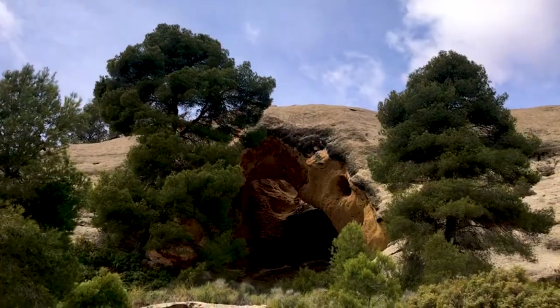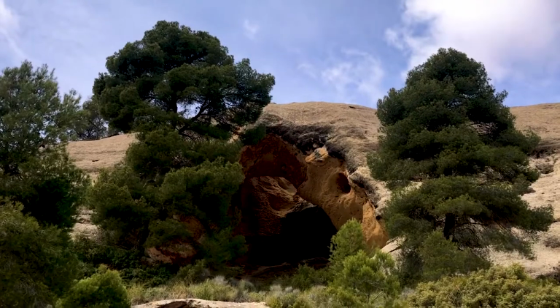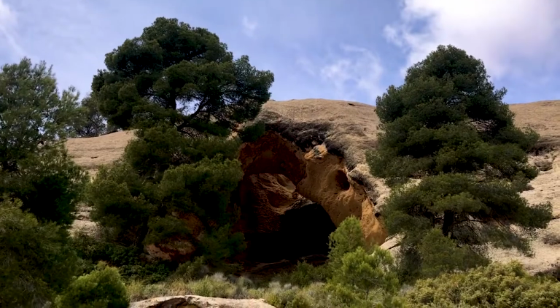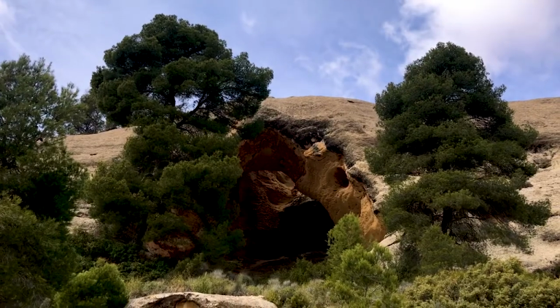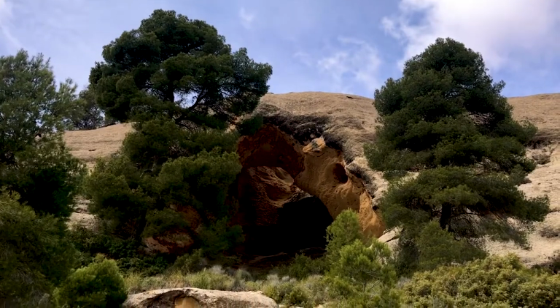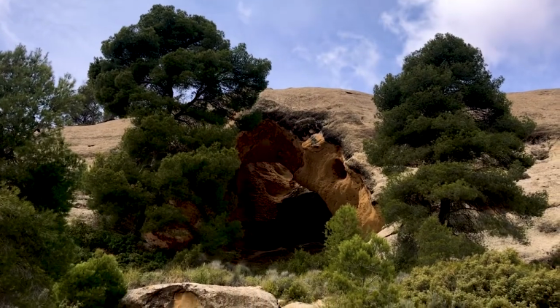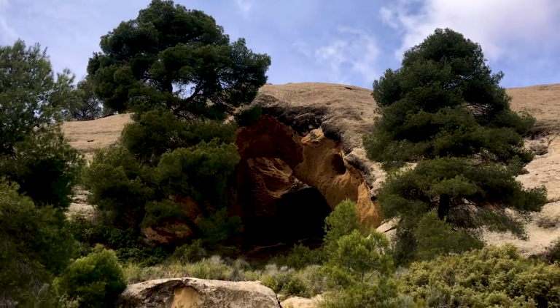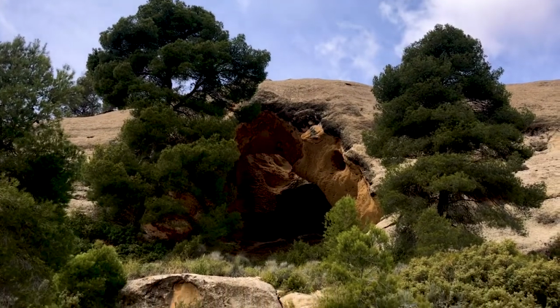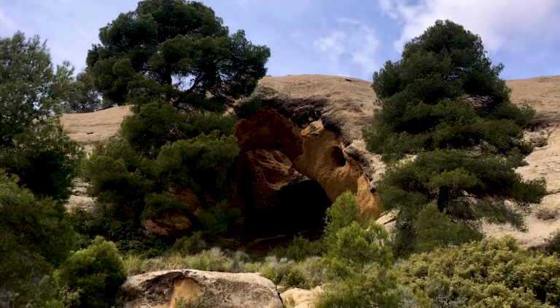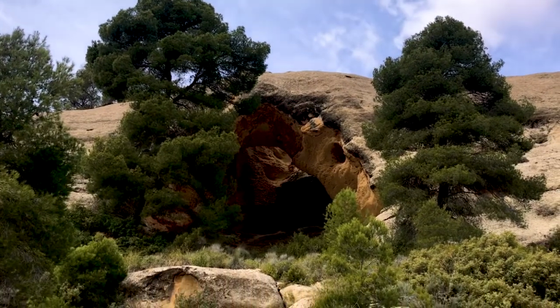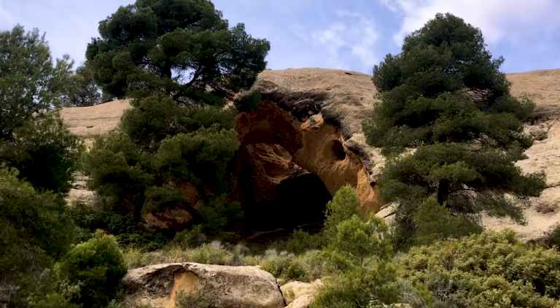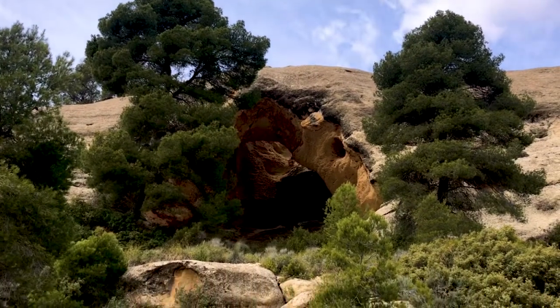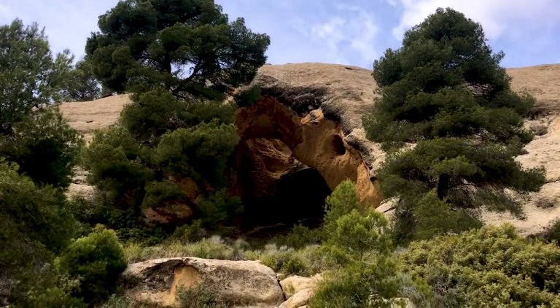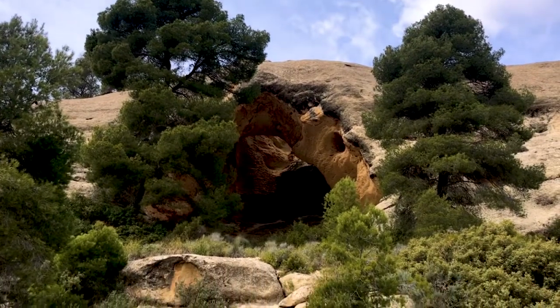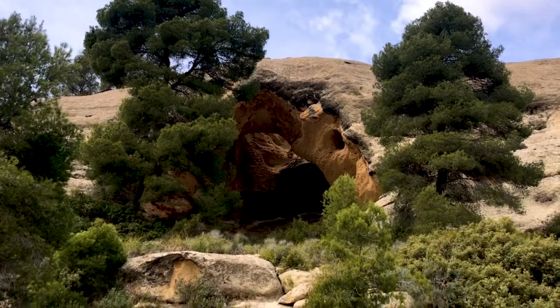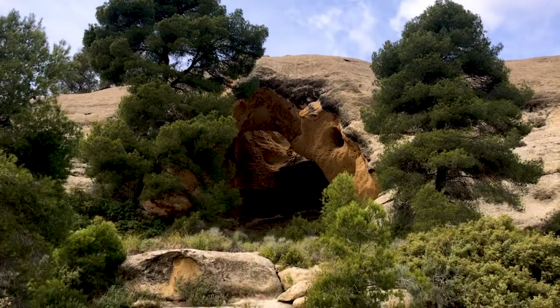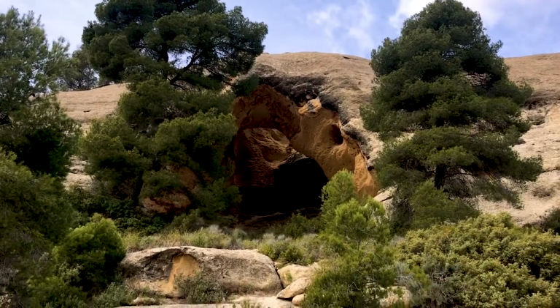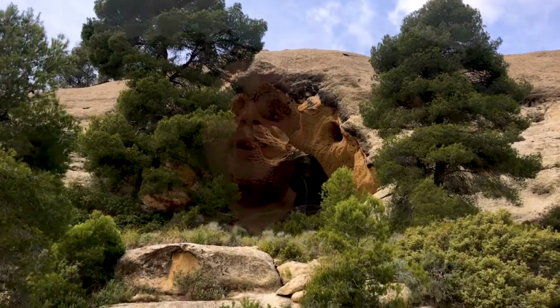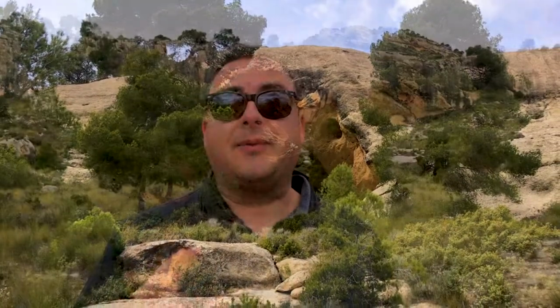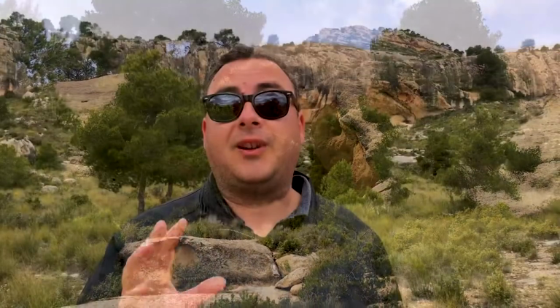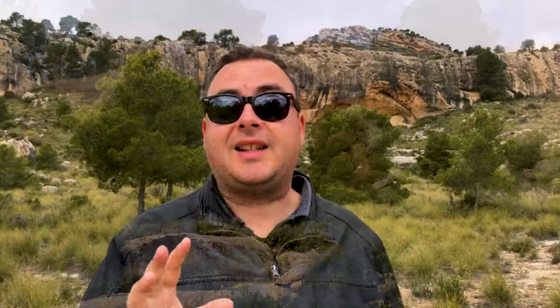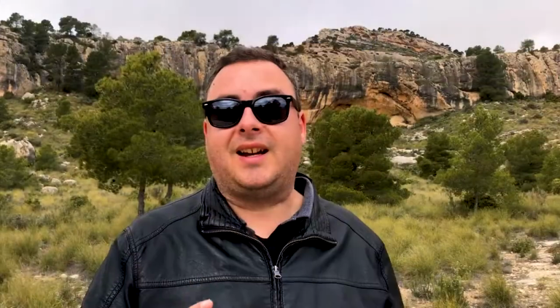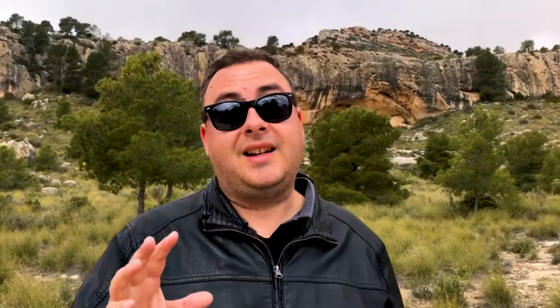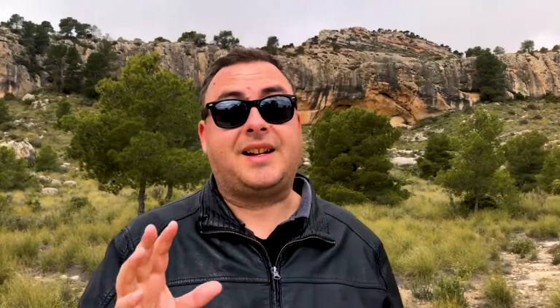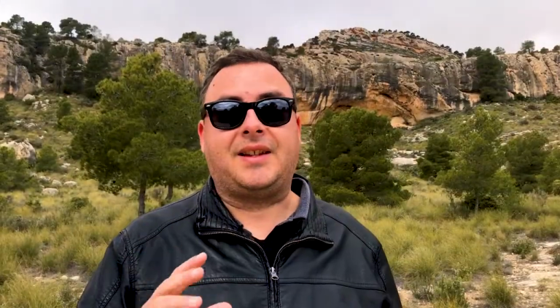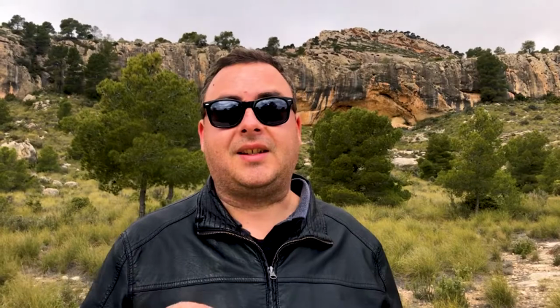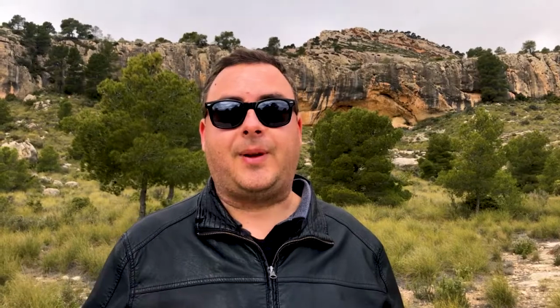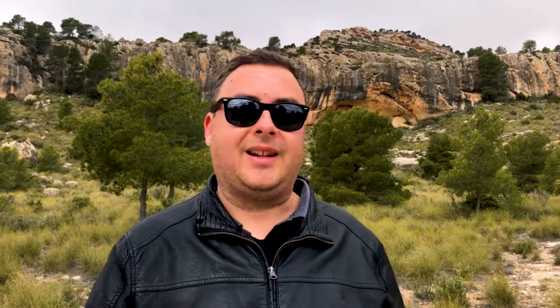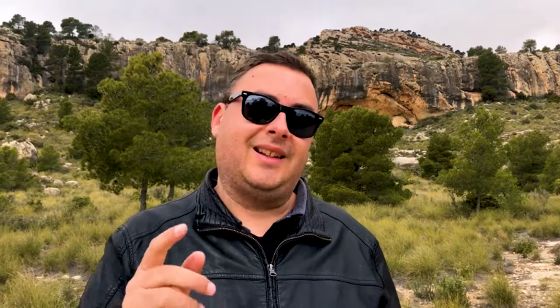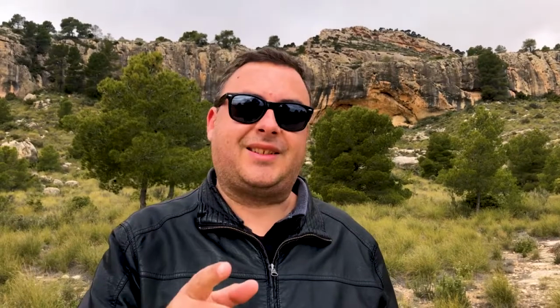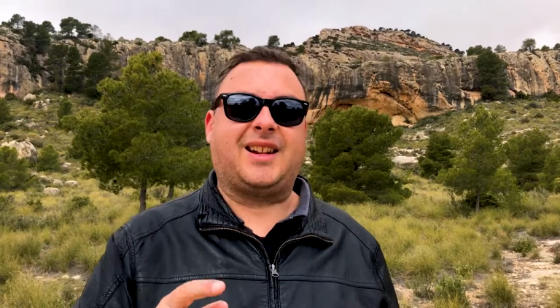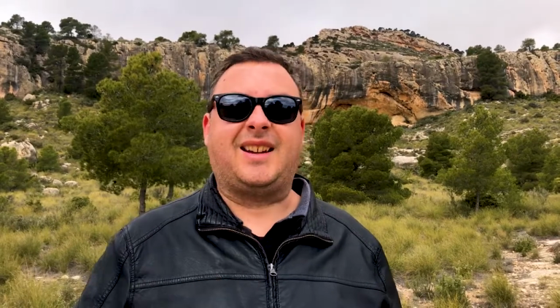For our visit today, we're looking at a site known as Monte Arabi, not far from Valencia in south-eastern Spain. Let's check it out.